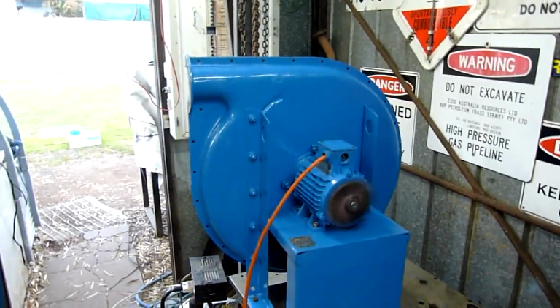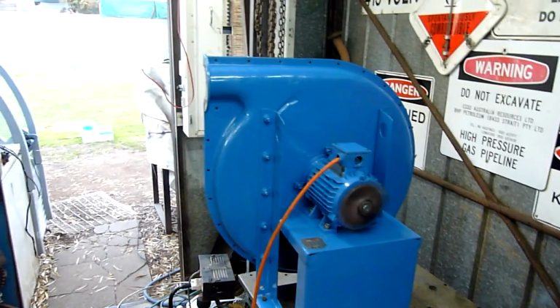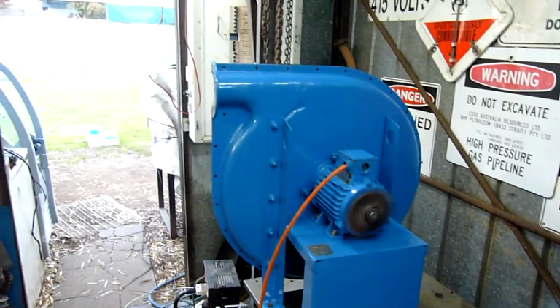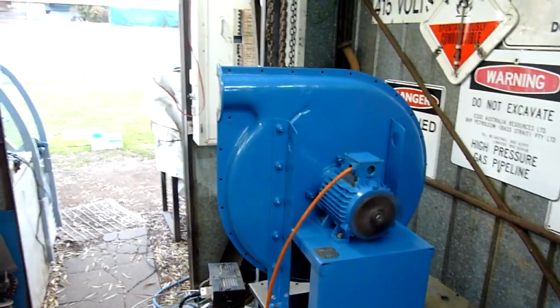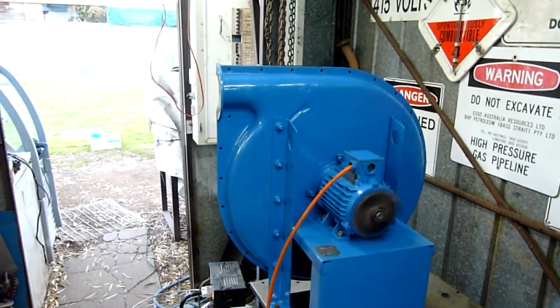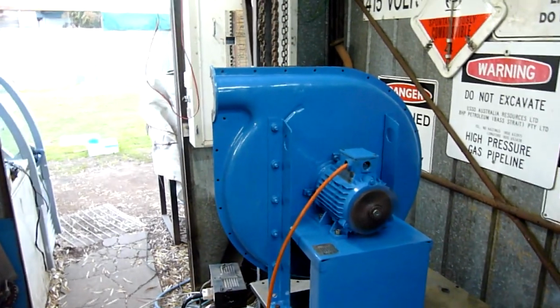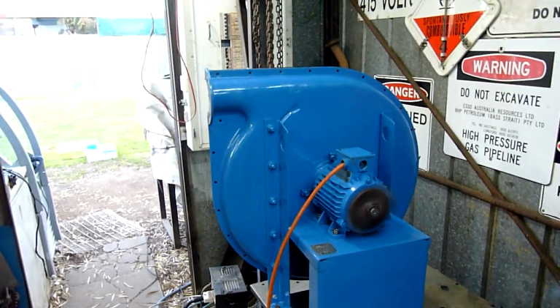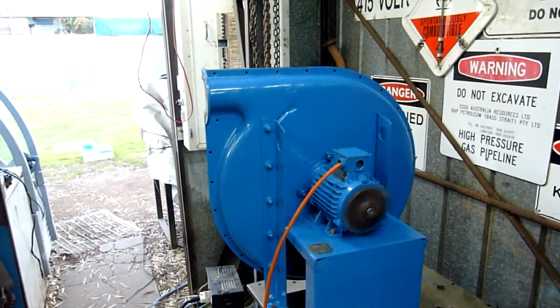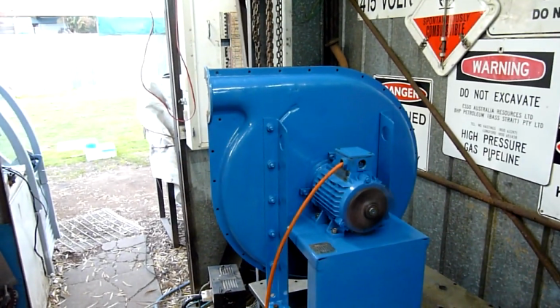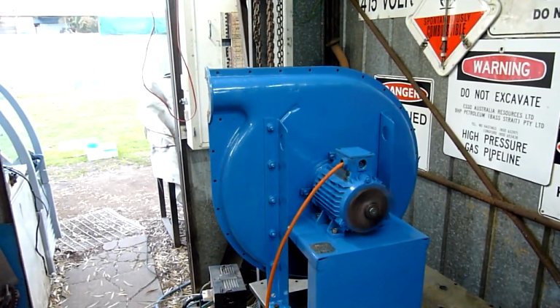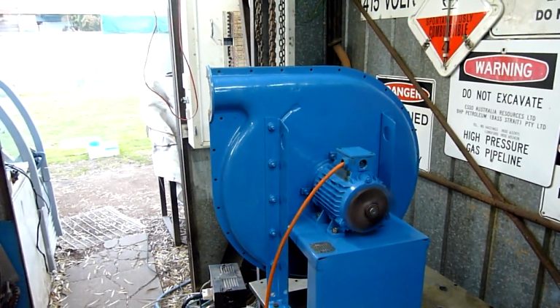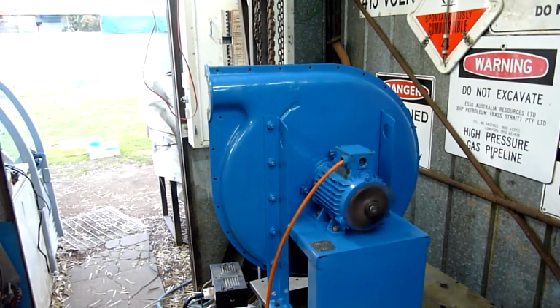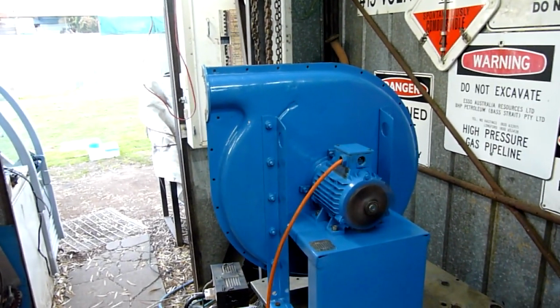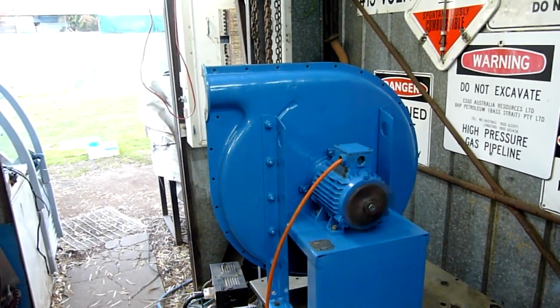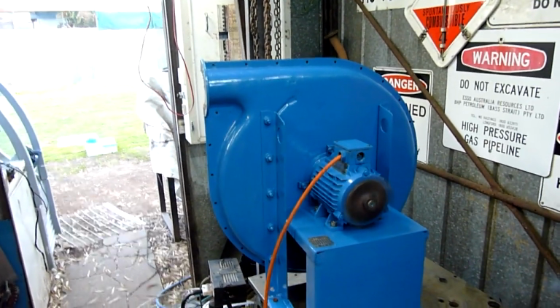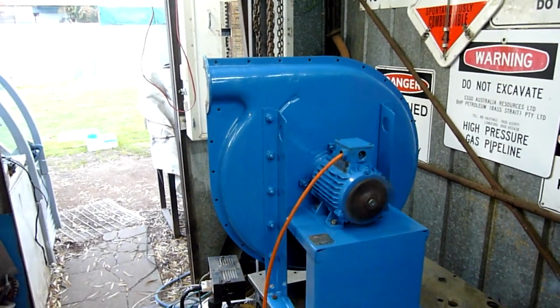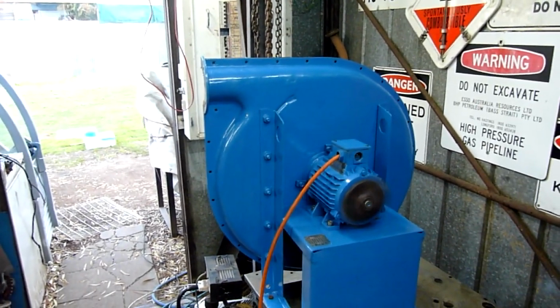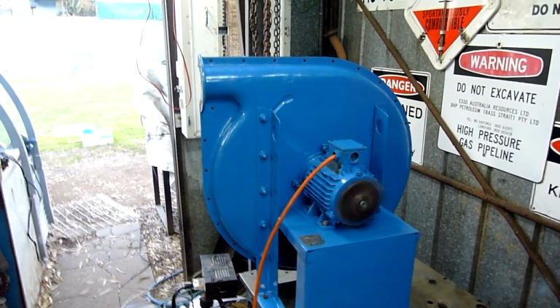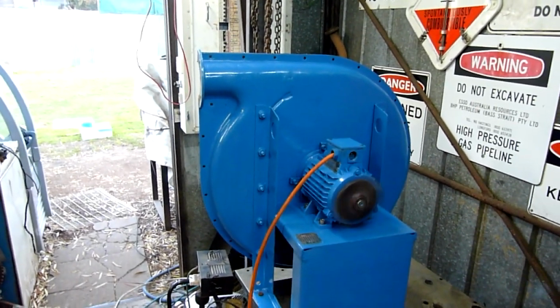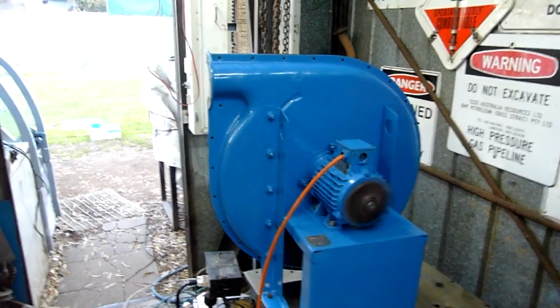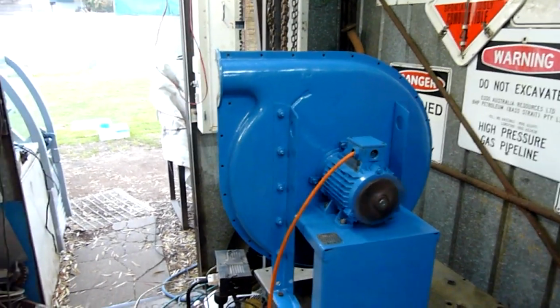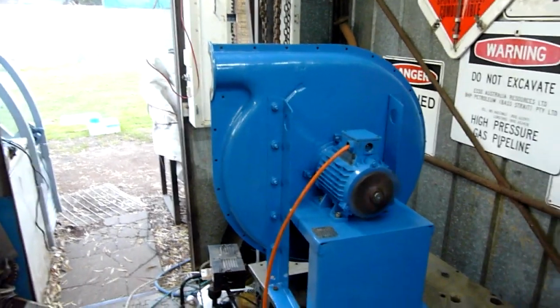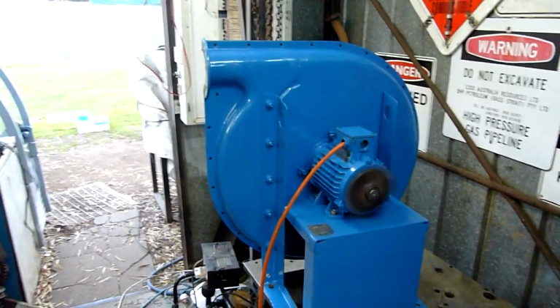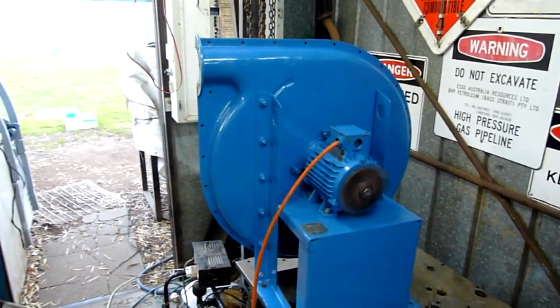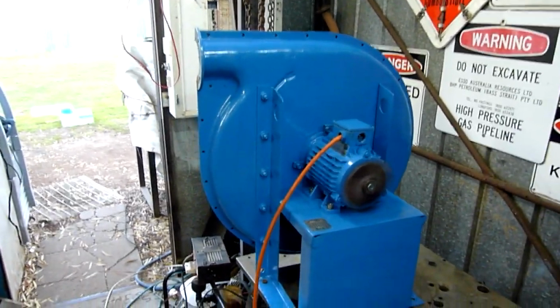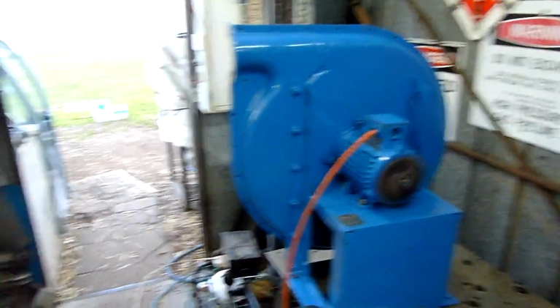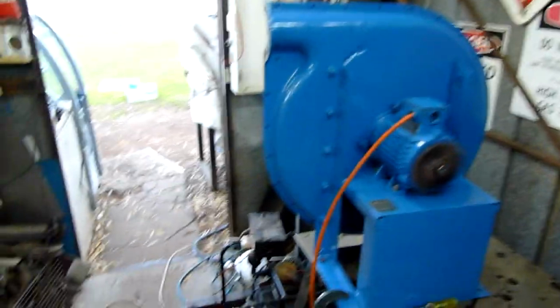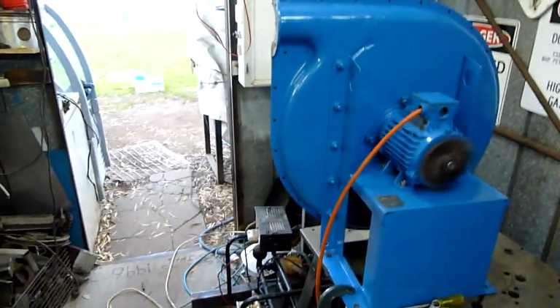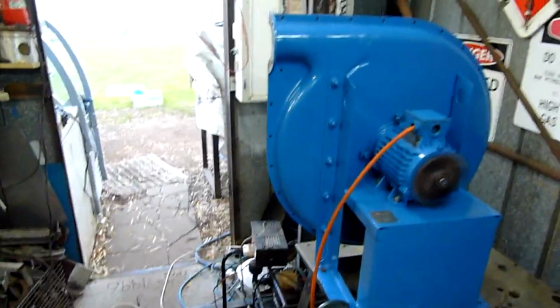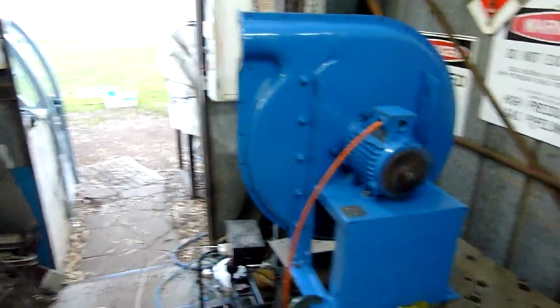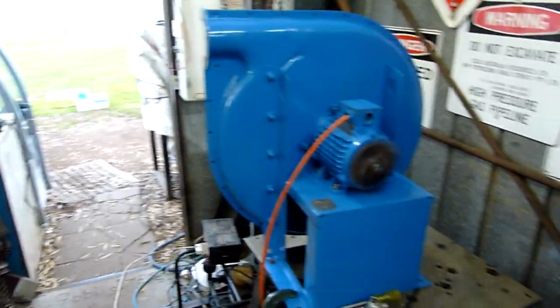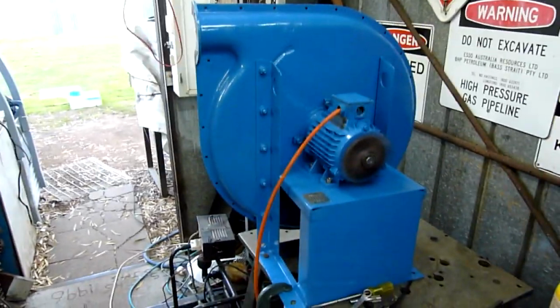You don't want that impeller coming off at close to 3,000 RPM — that would just be catastrophic.